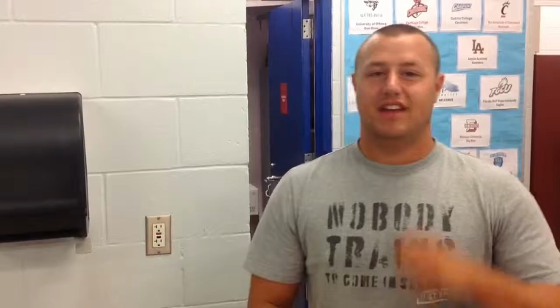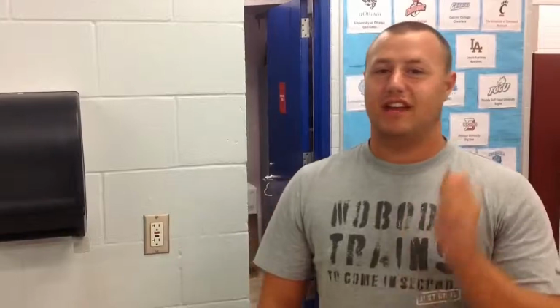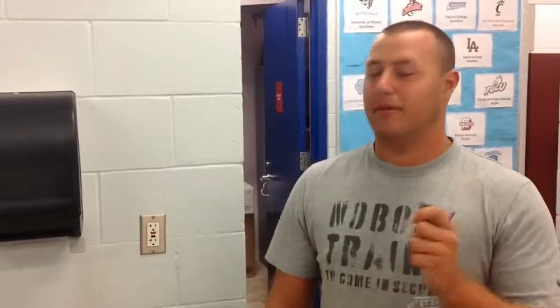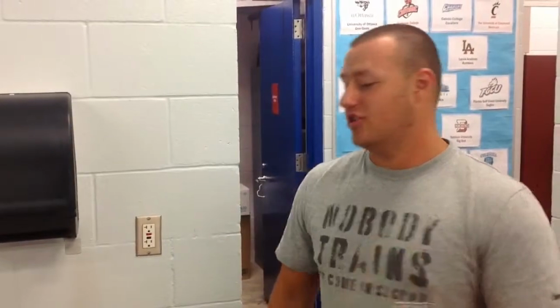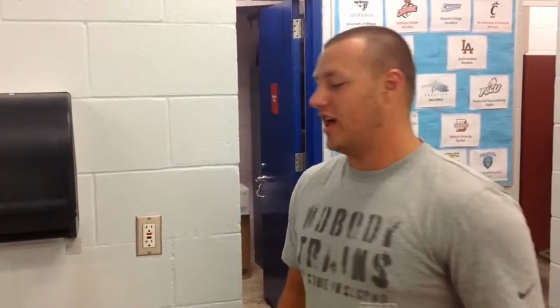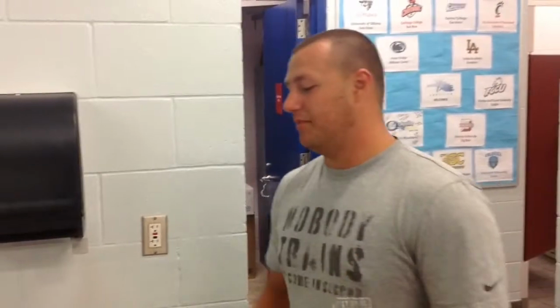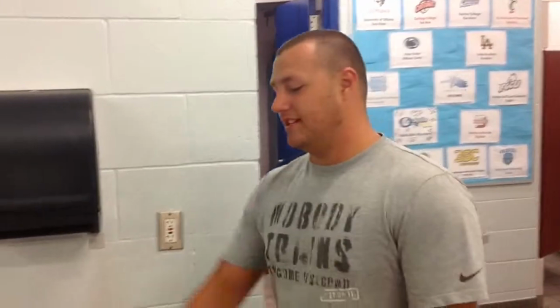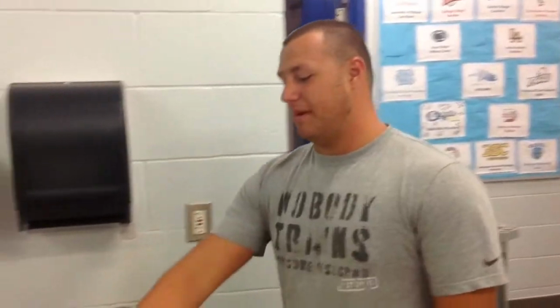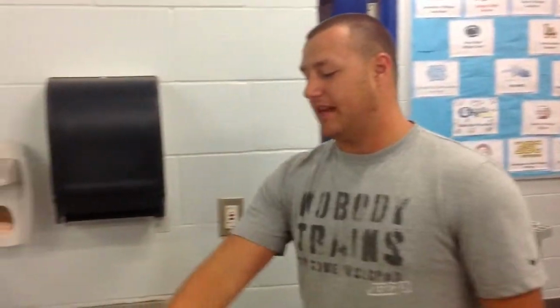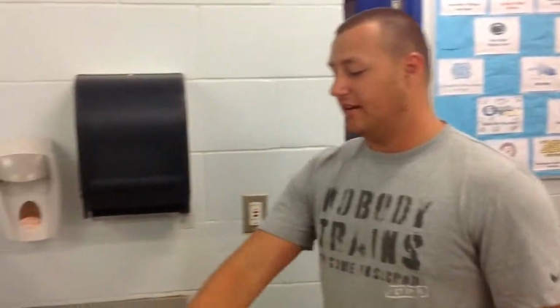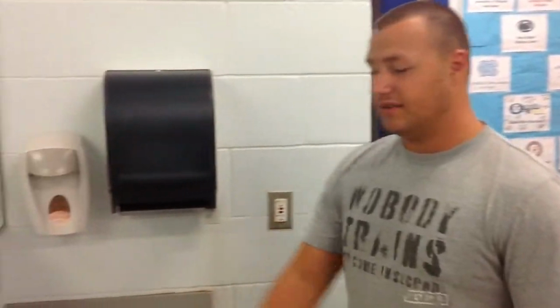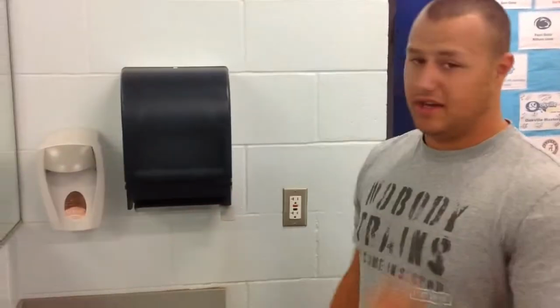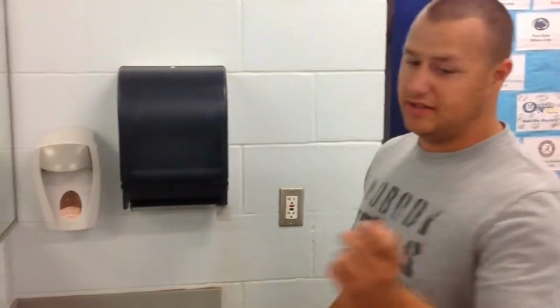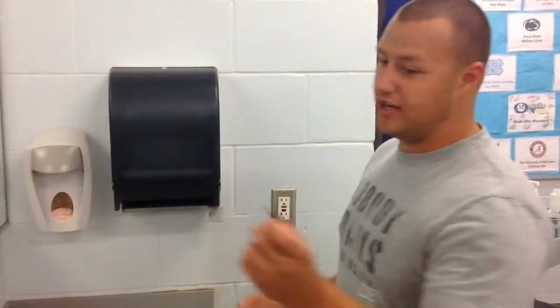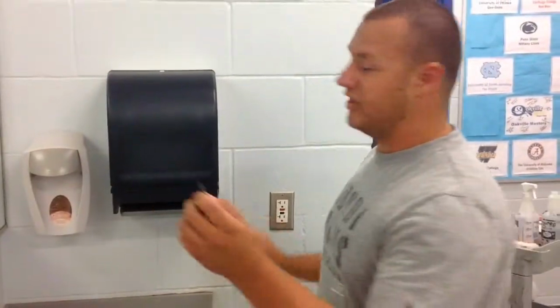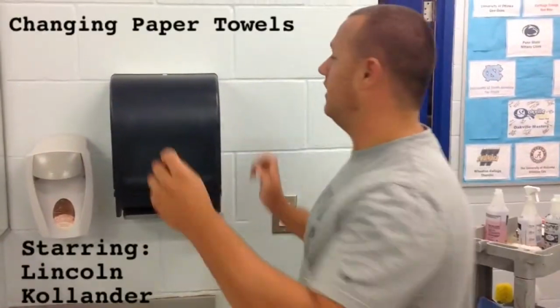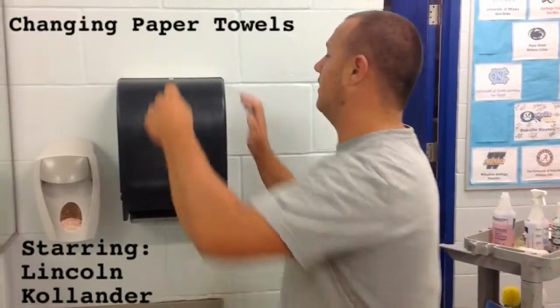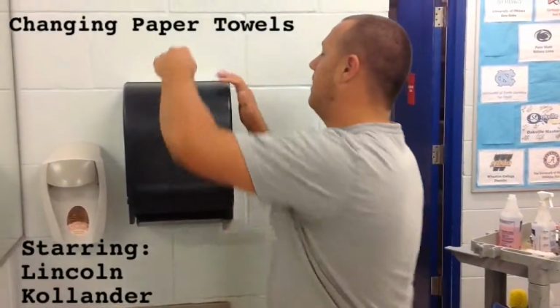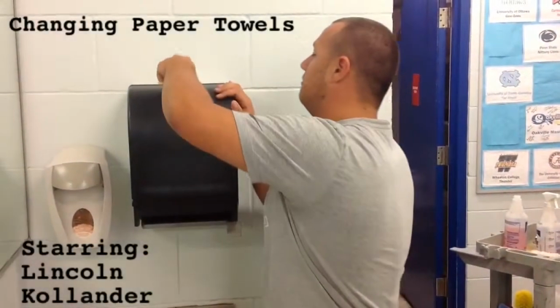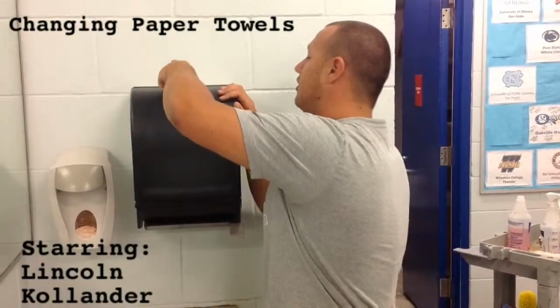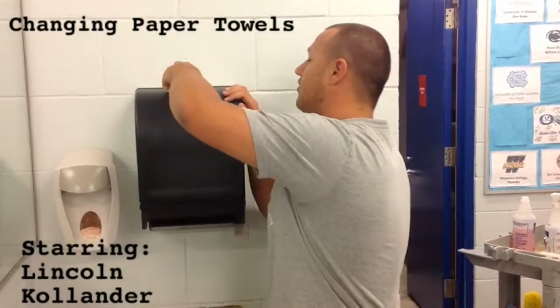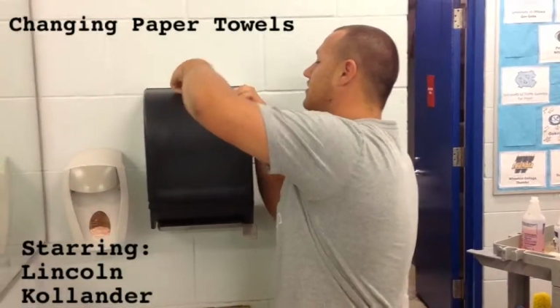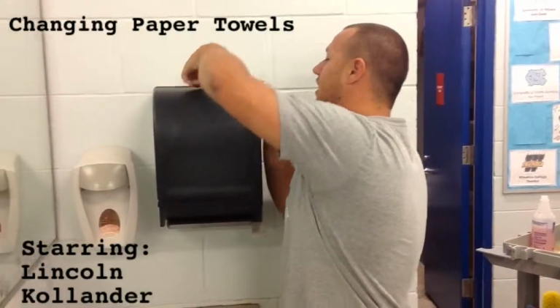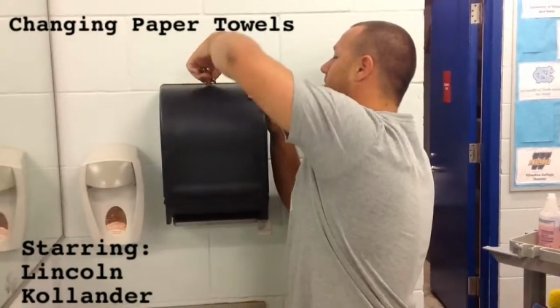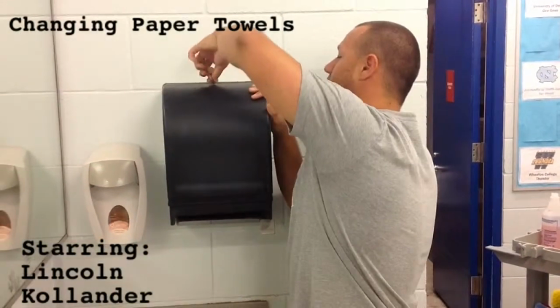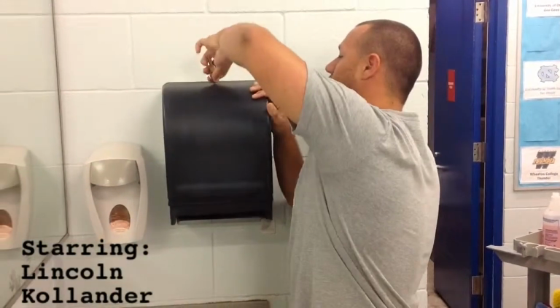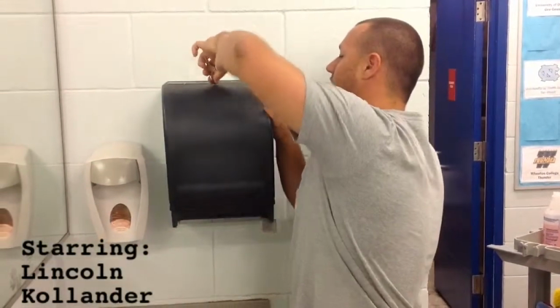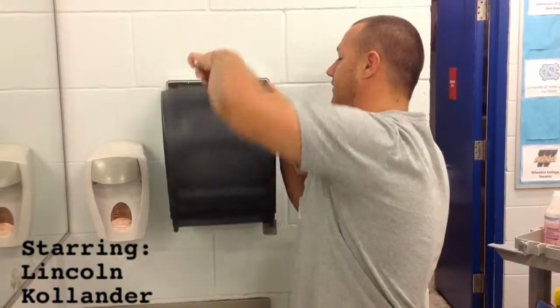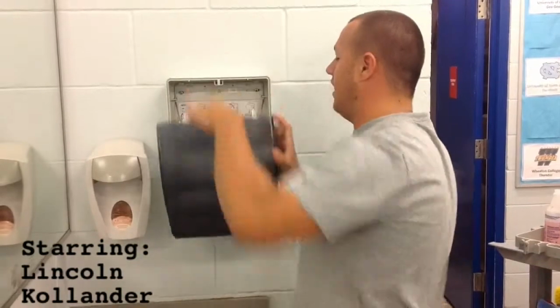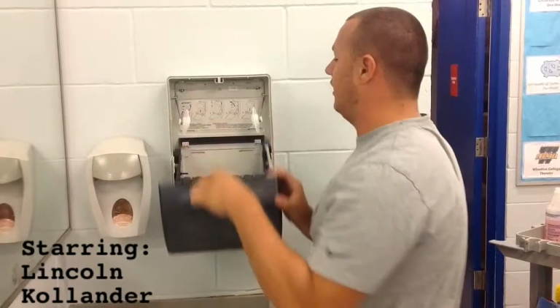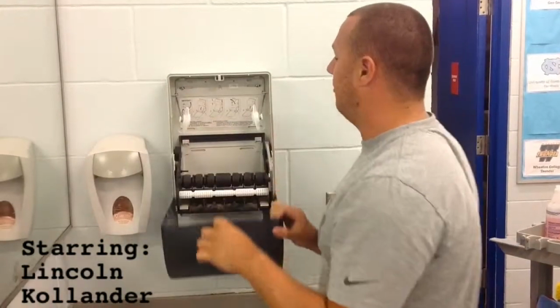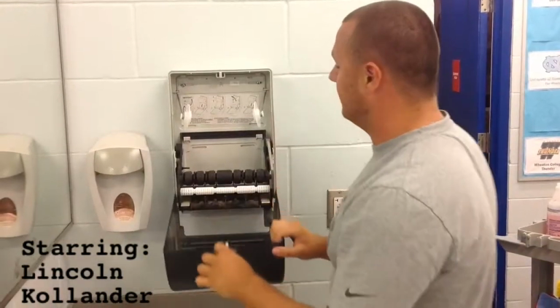Now I'm going to show you how to replace the paper towels. Take your key, put it in the top, turn, and it opens.